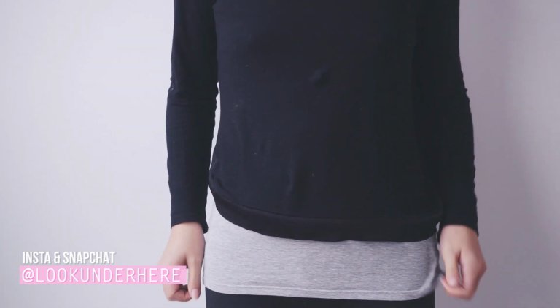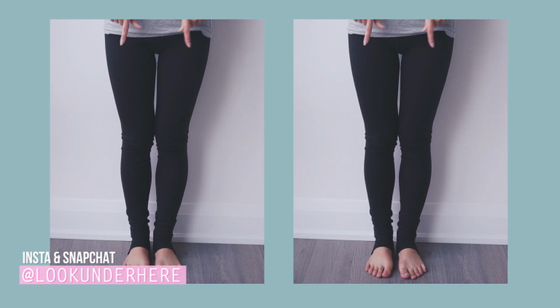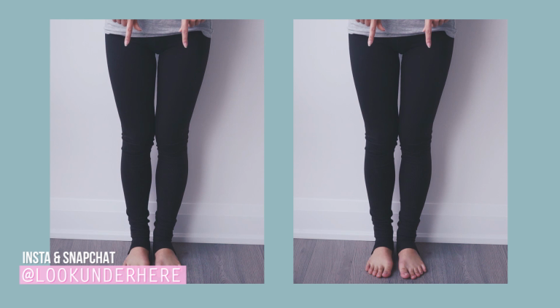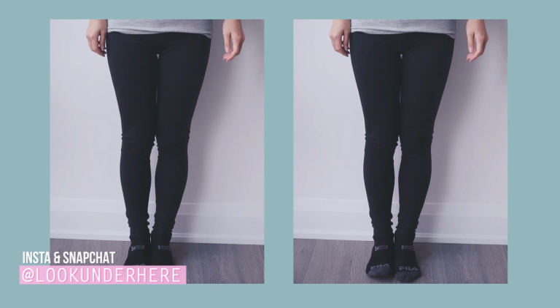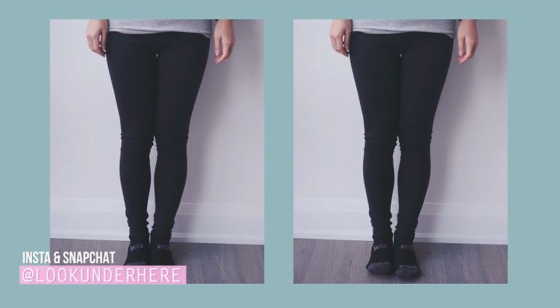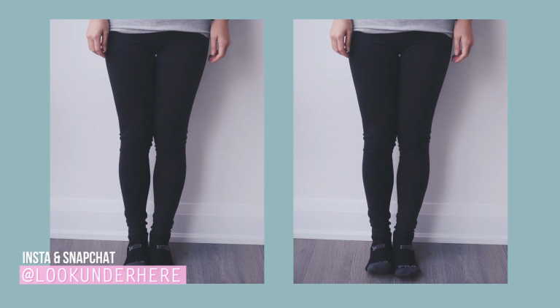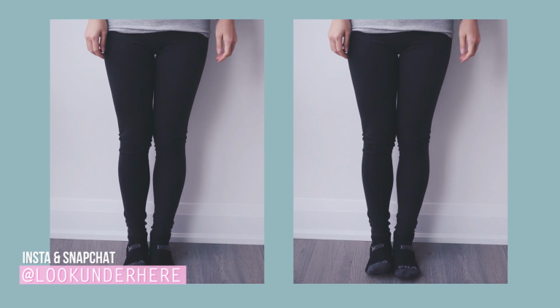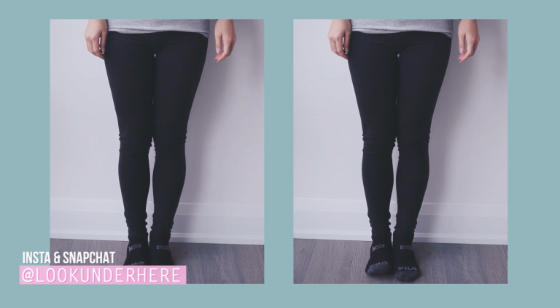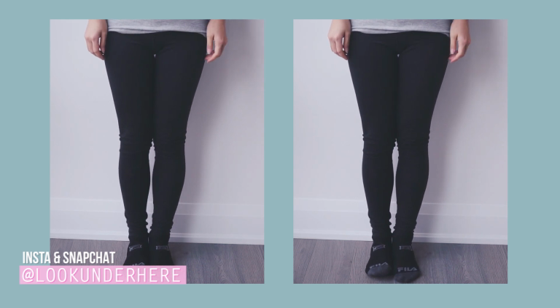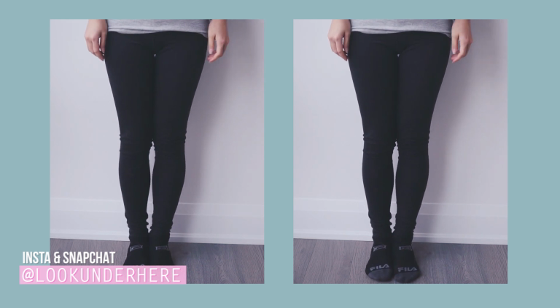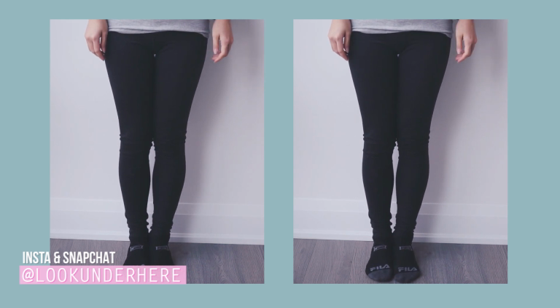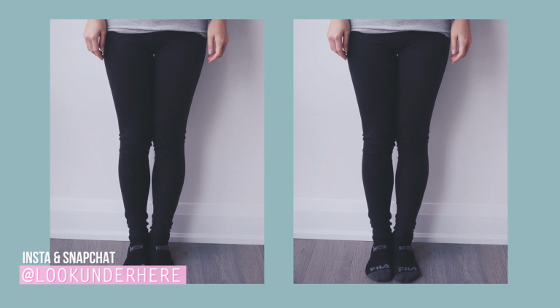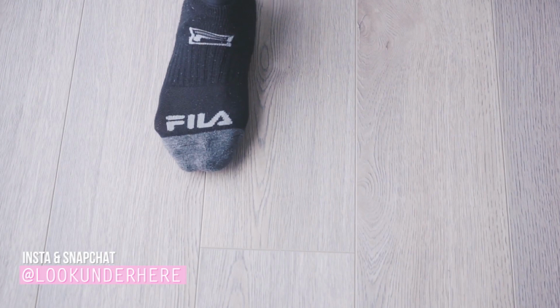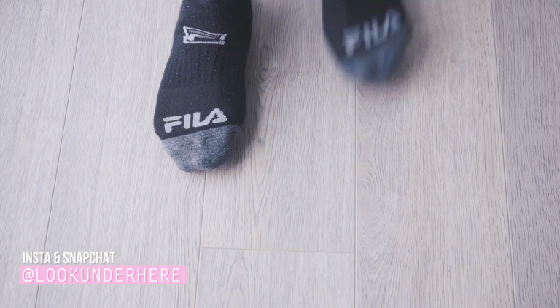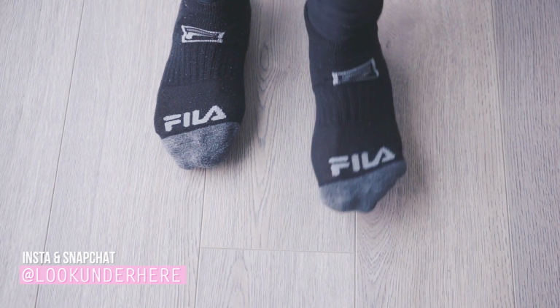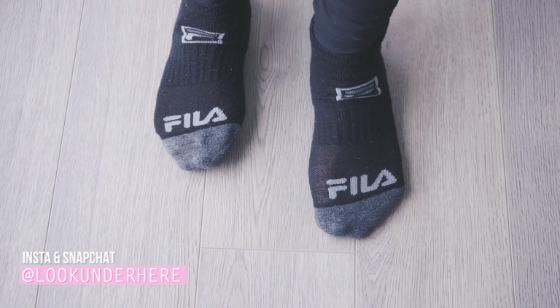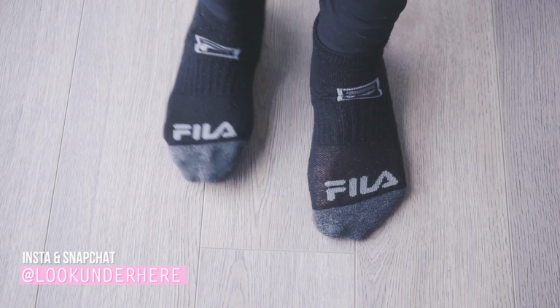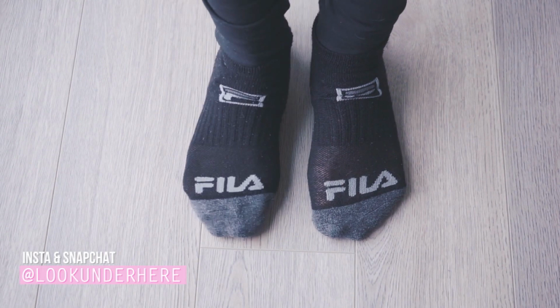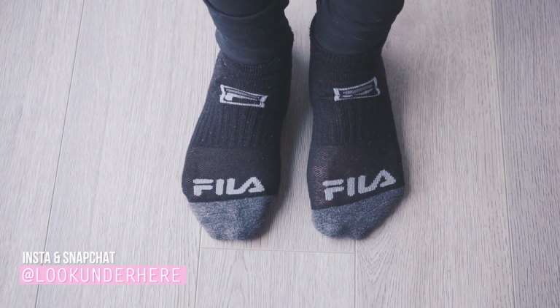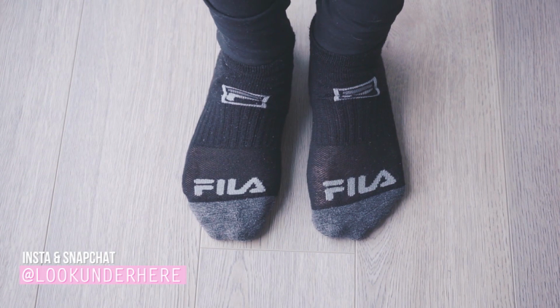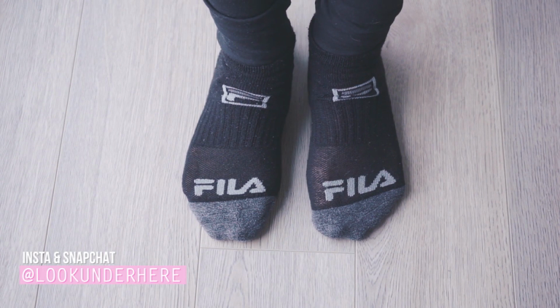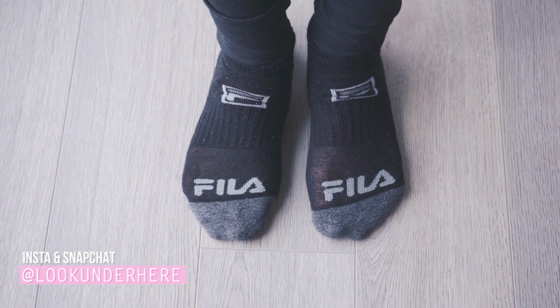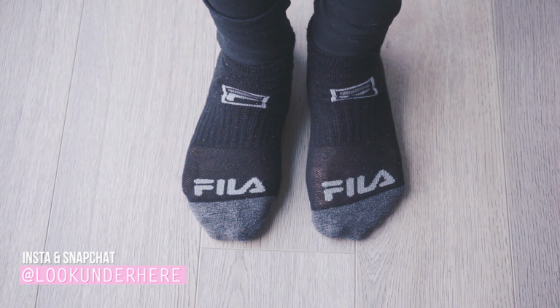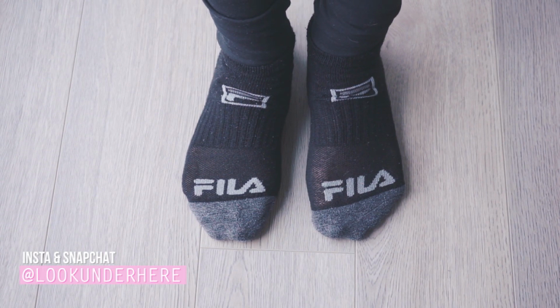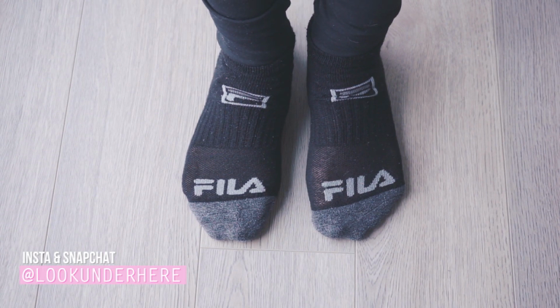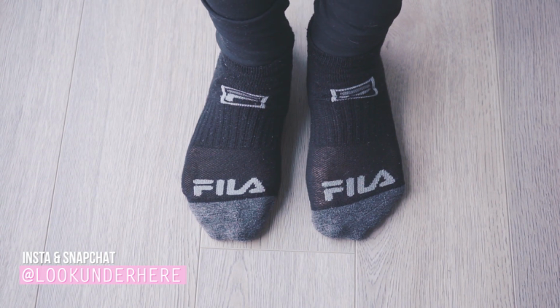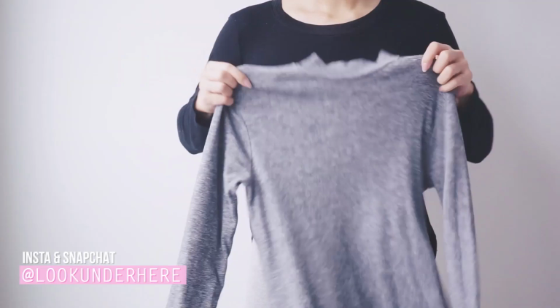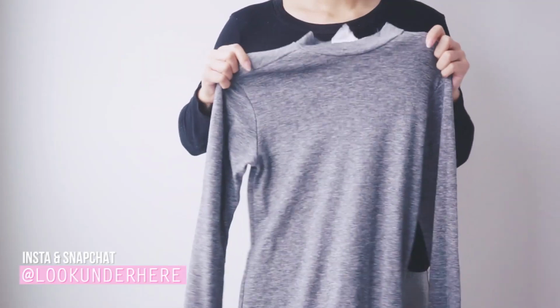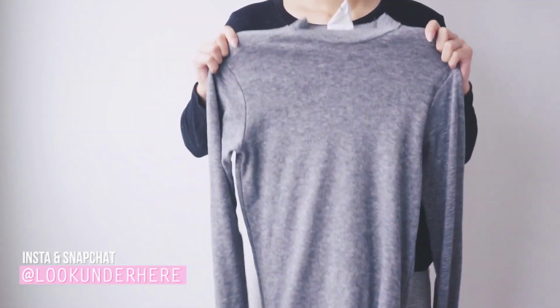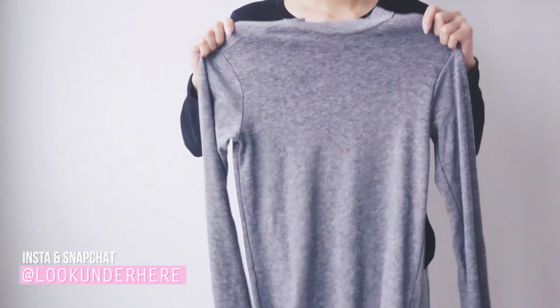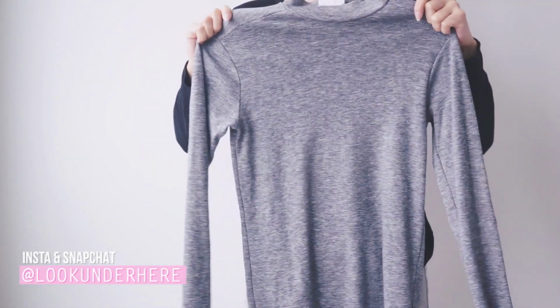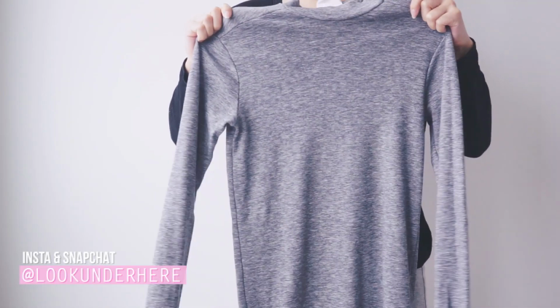Now for socks, I would also double sock with knee-highs if you can, but my shoes wouldn't fit after that so I kept to one pair at this time.